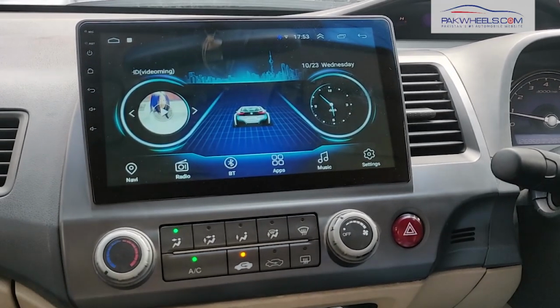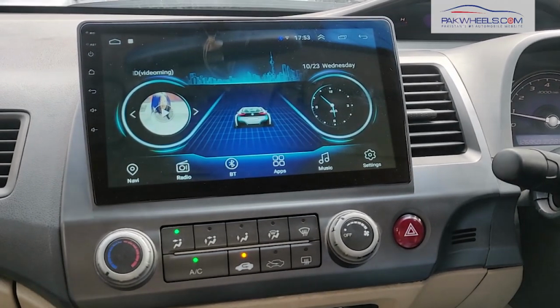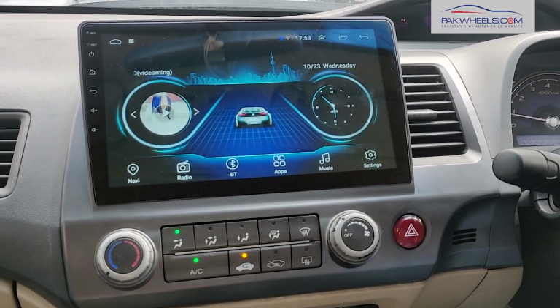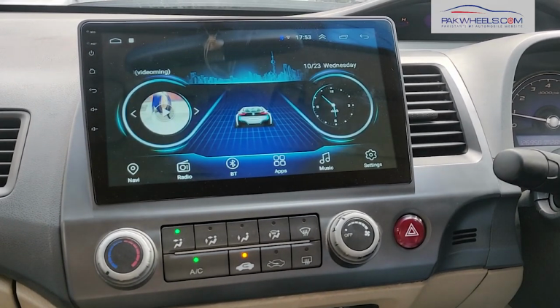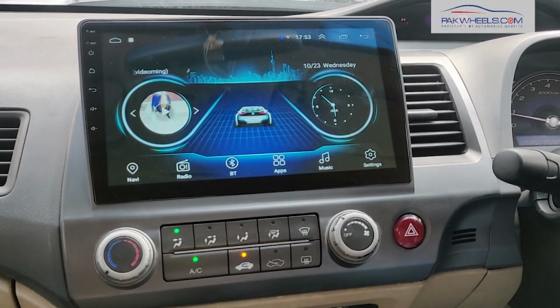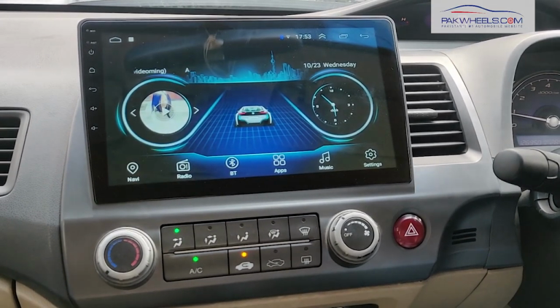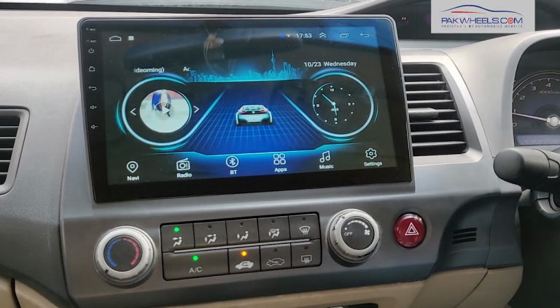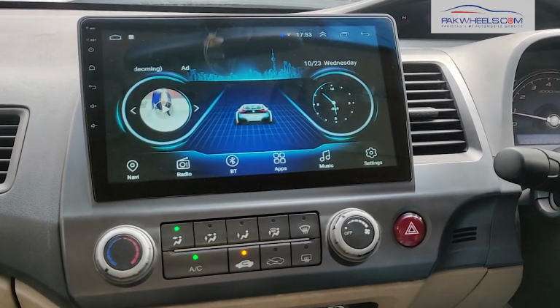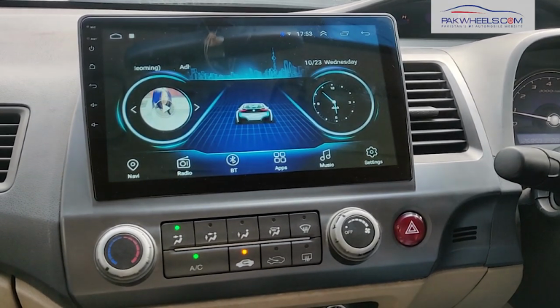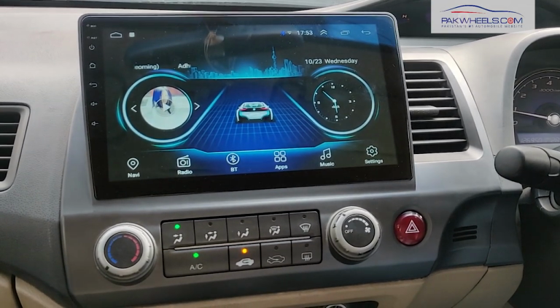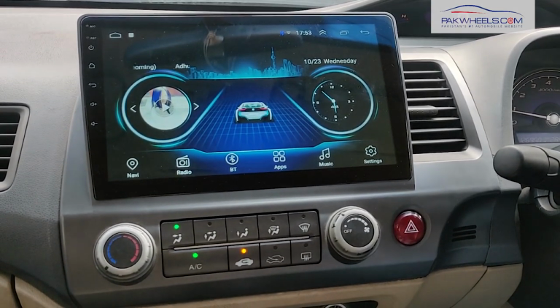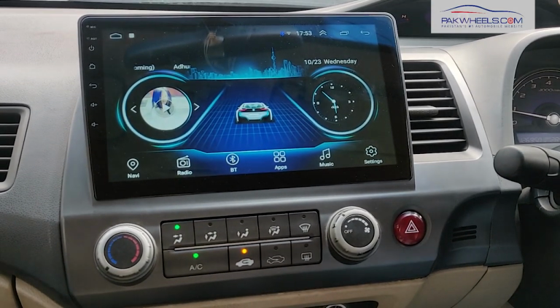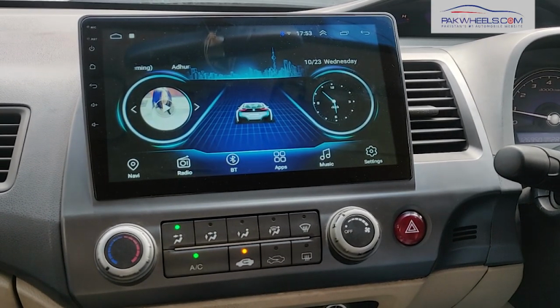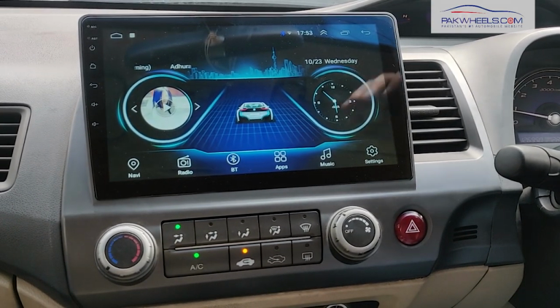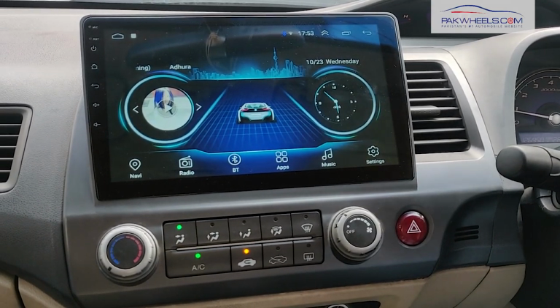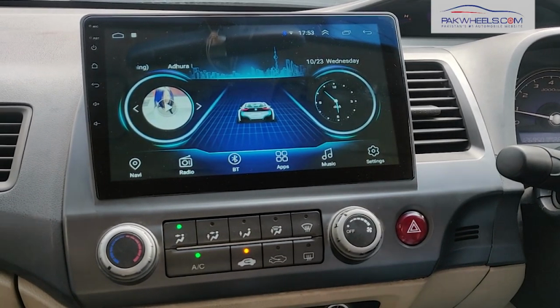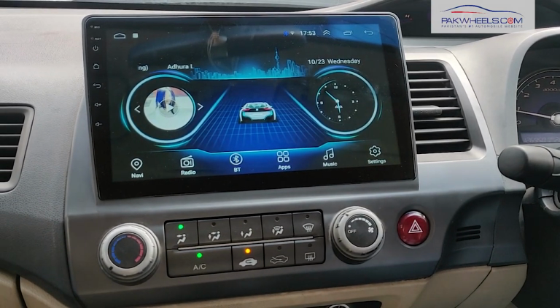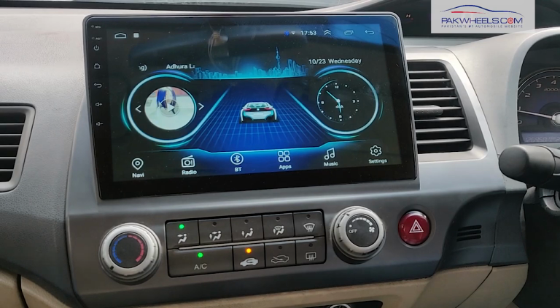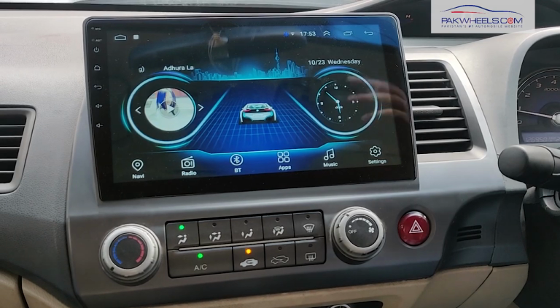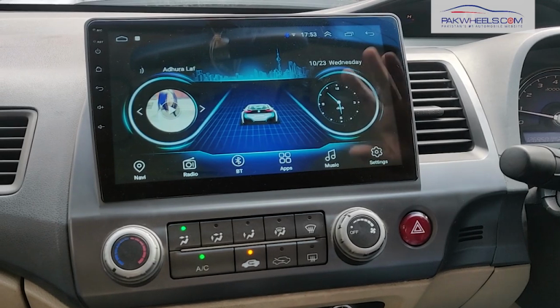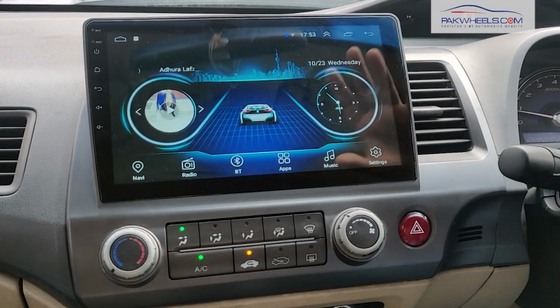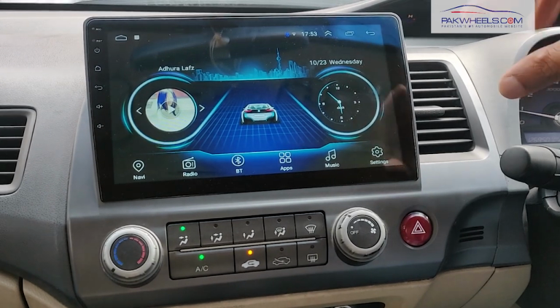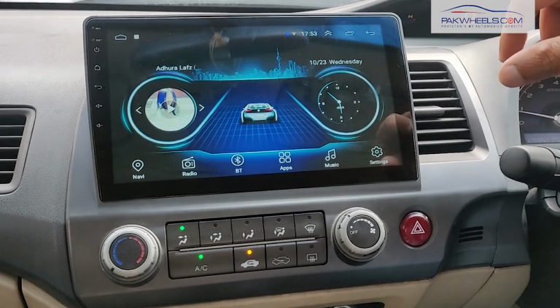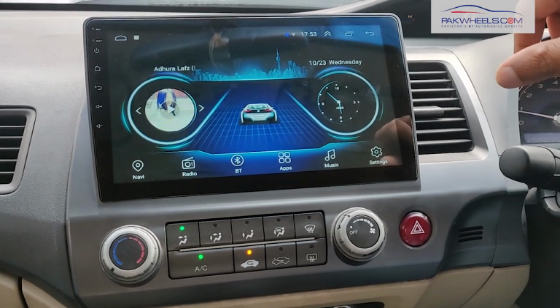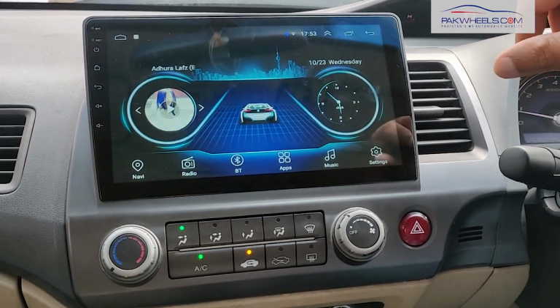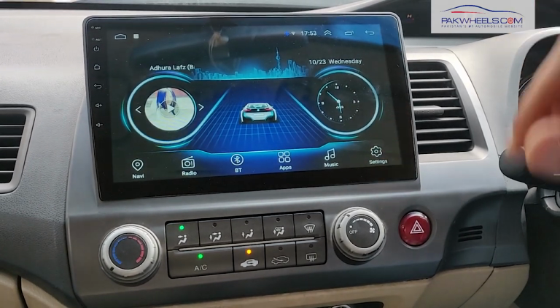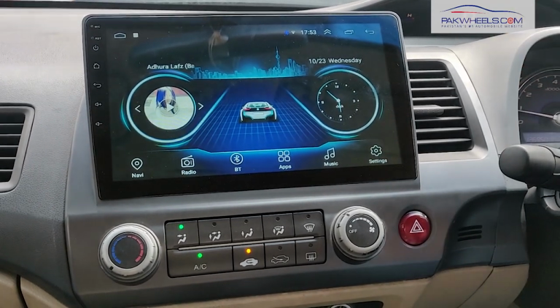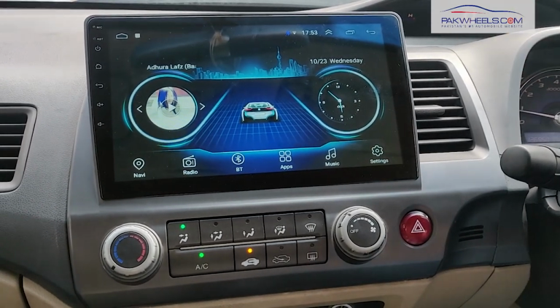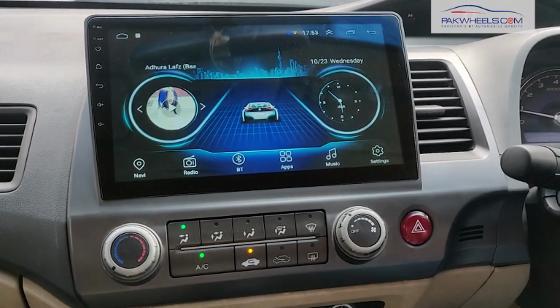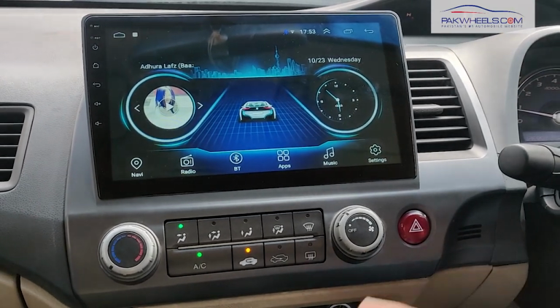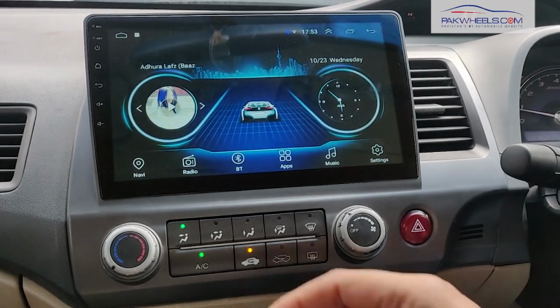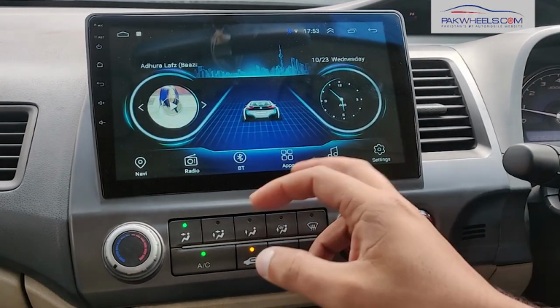IPS display is ideal for in-car installation — wherever you are sitting, you are looking at the unit and you will see the screen from every angle. I am going to show you some settings.